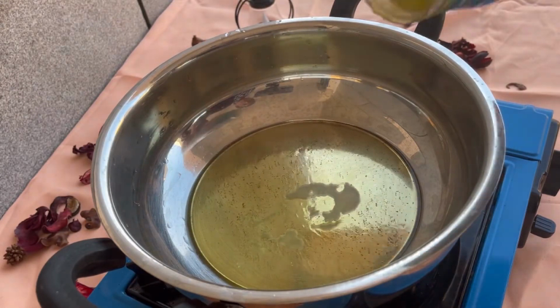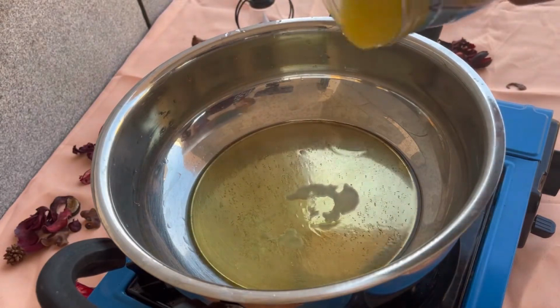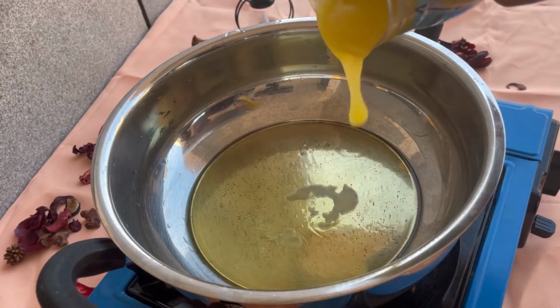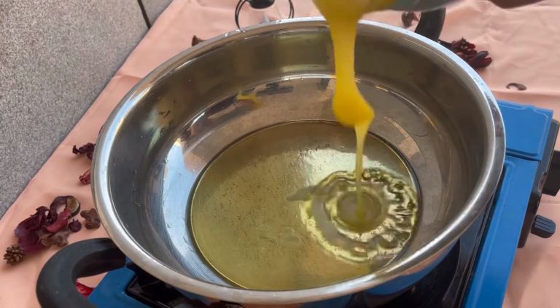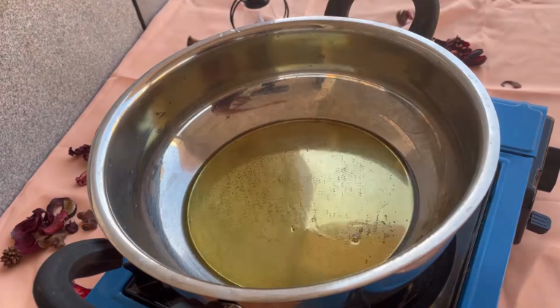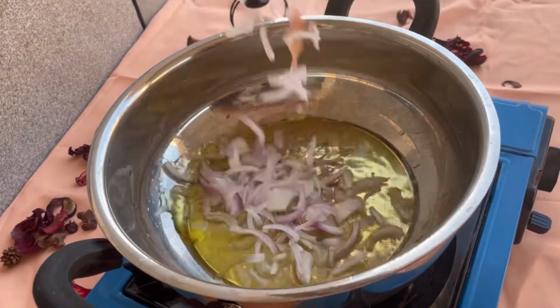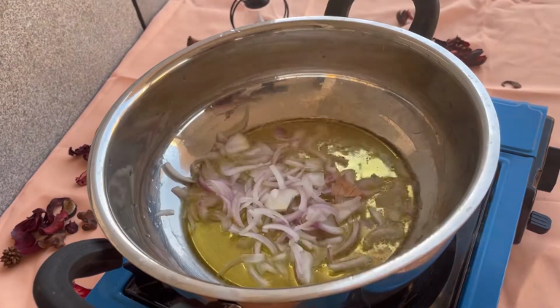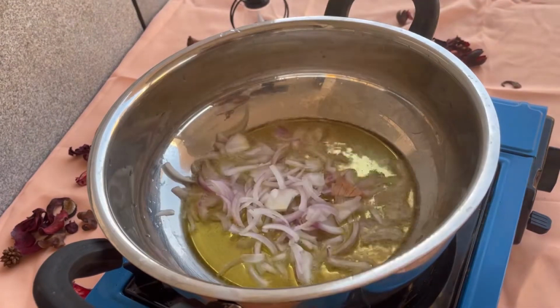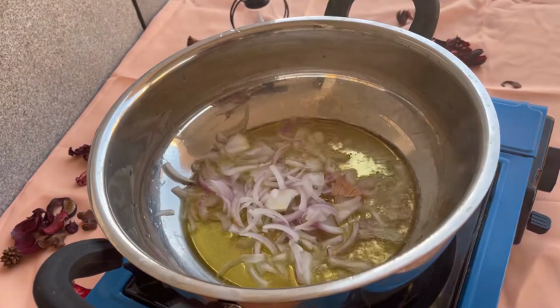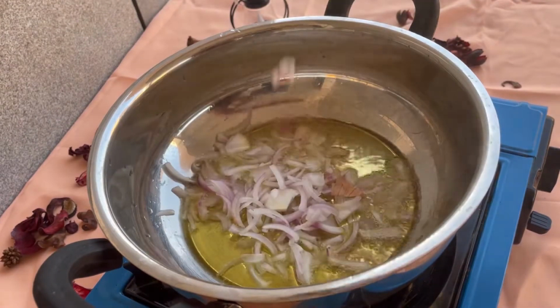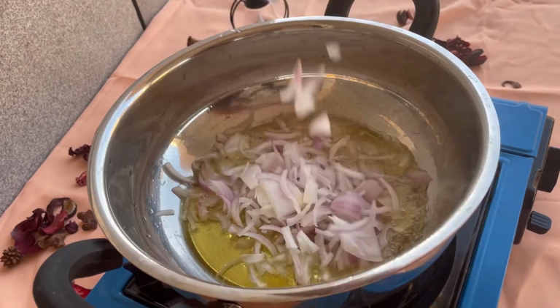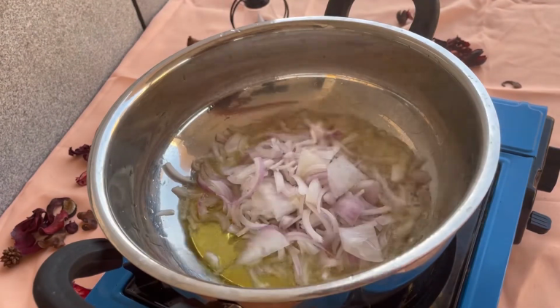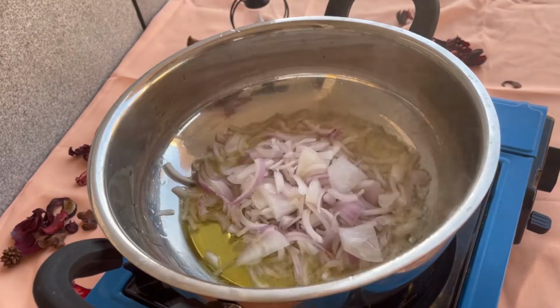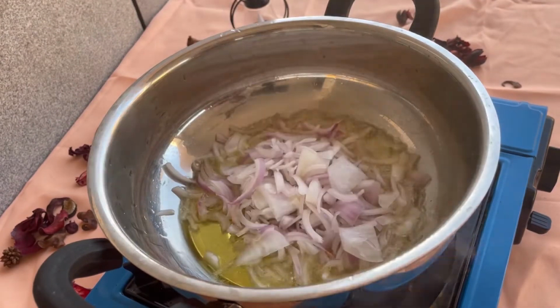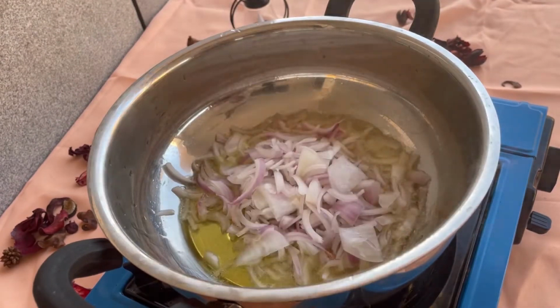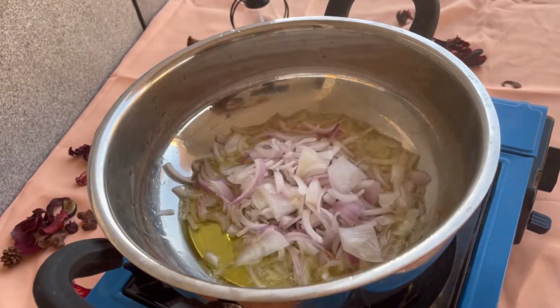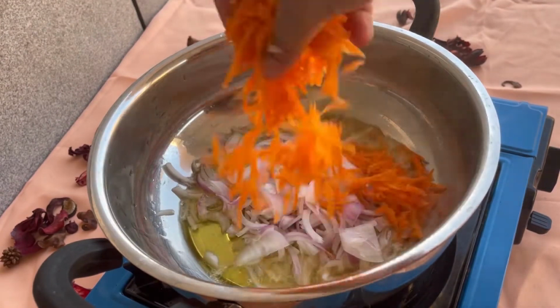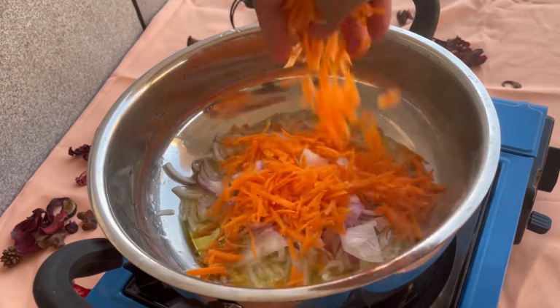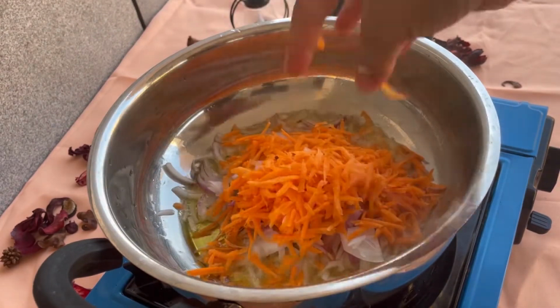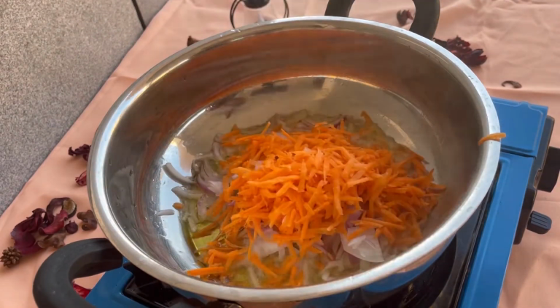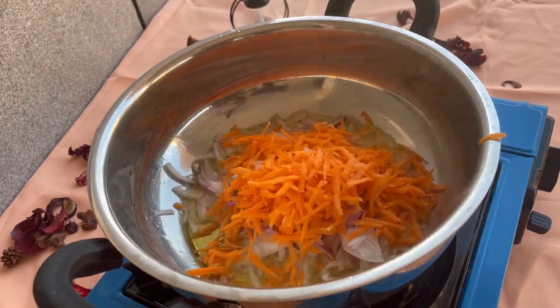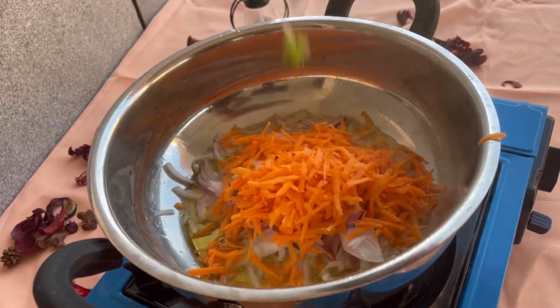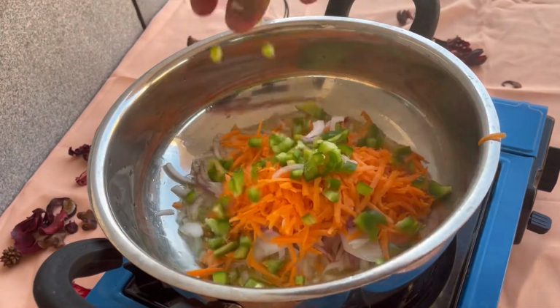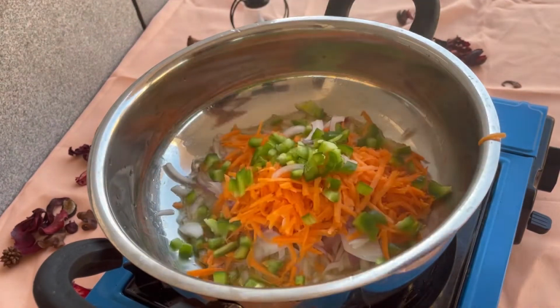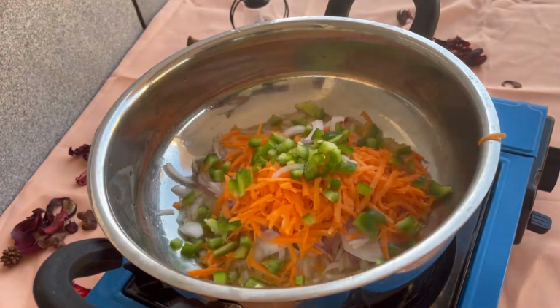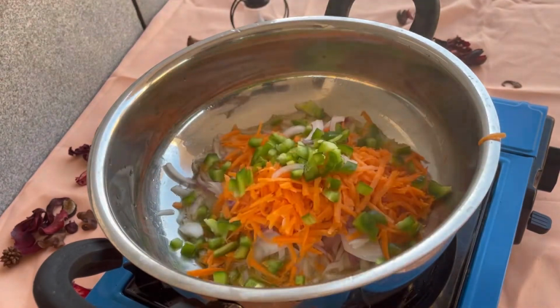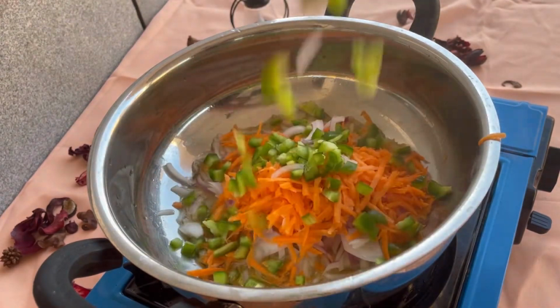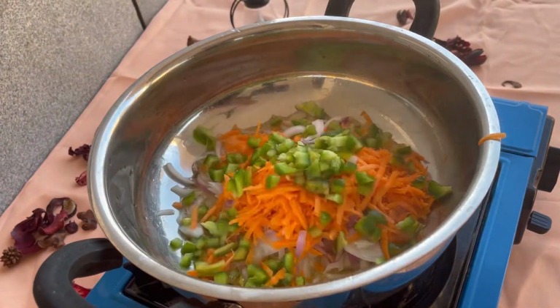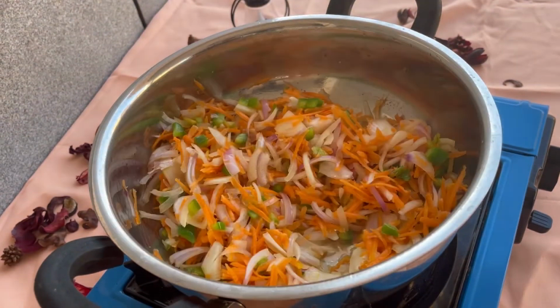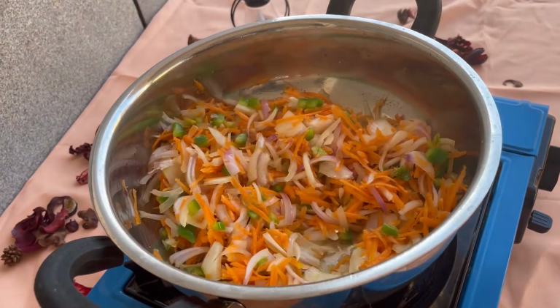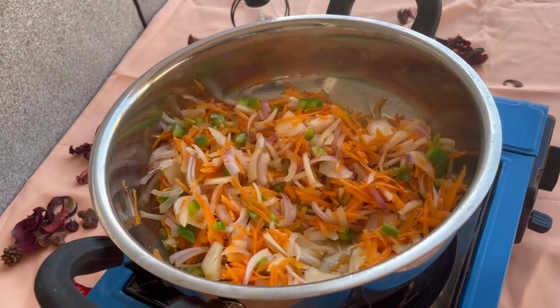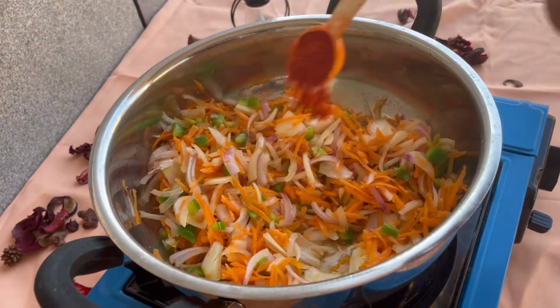In a pan, add some ghee oil. Then add onions, carrot, and capsicum.